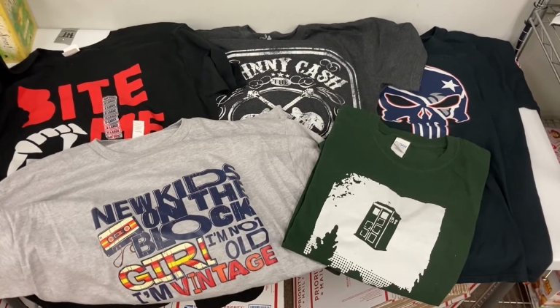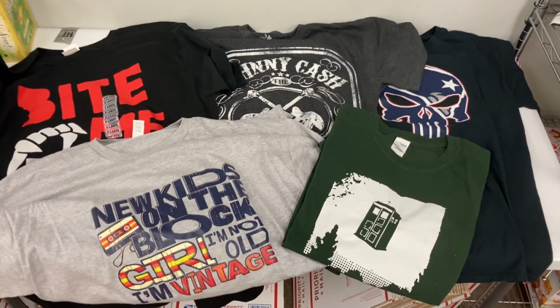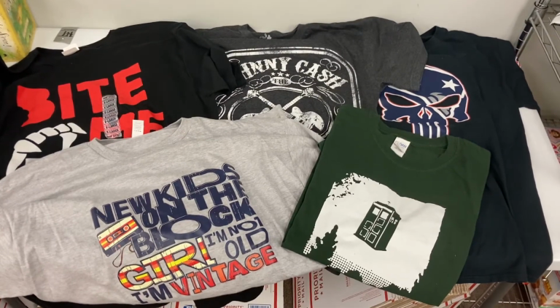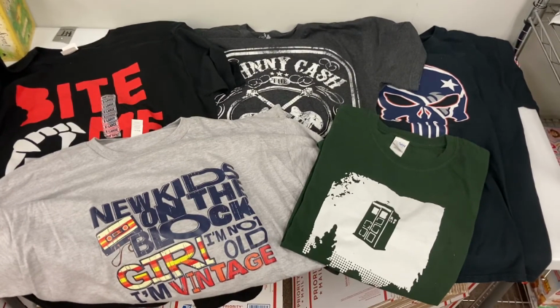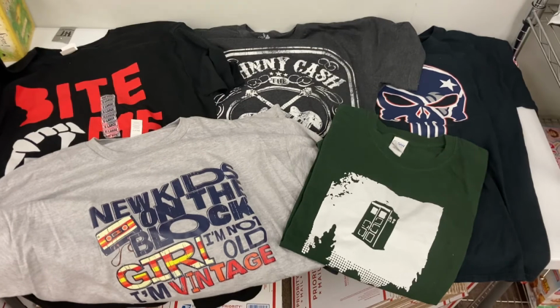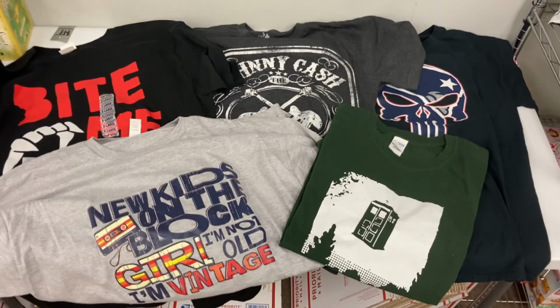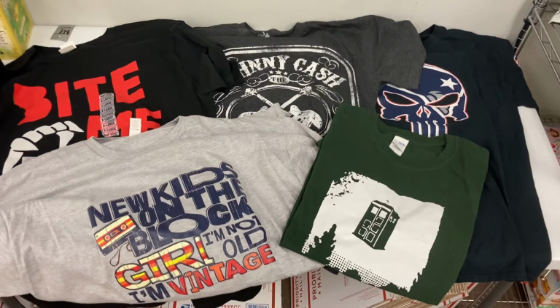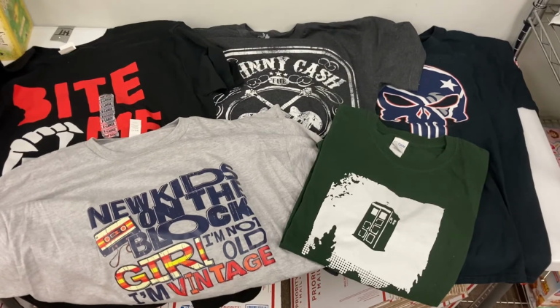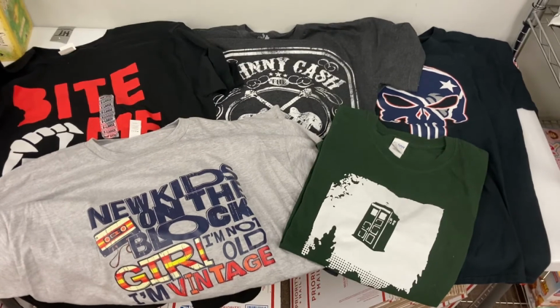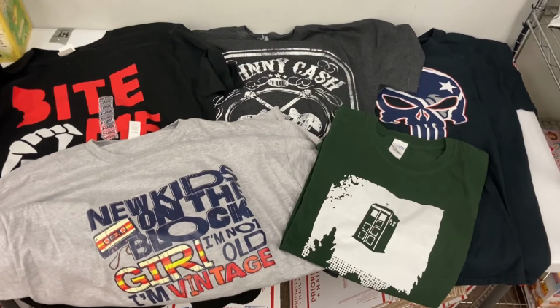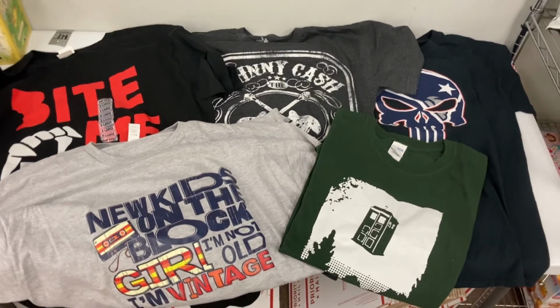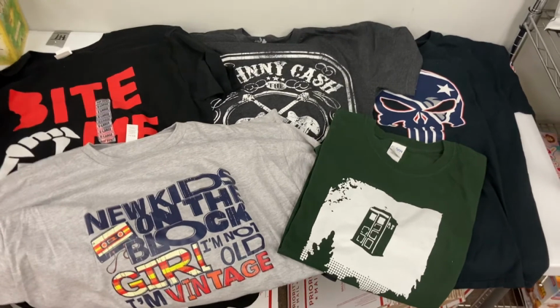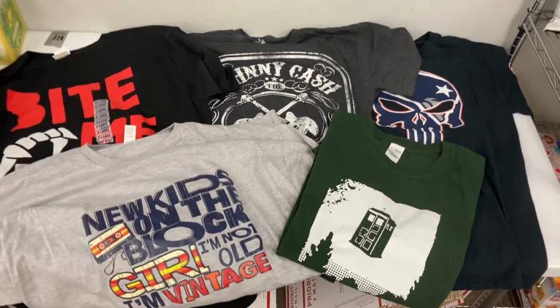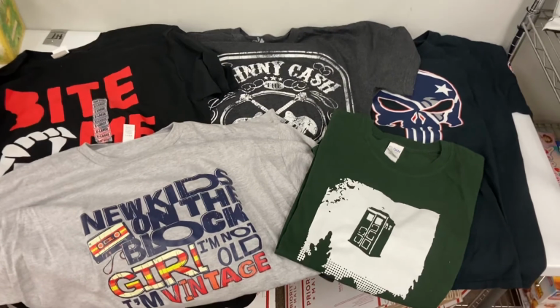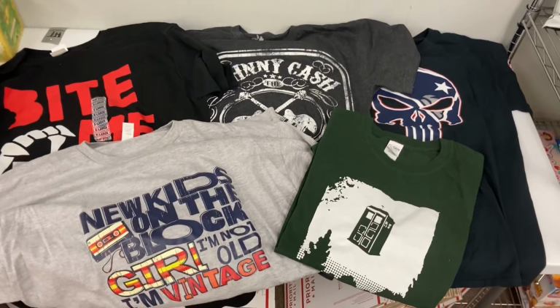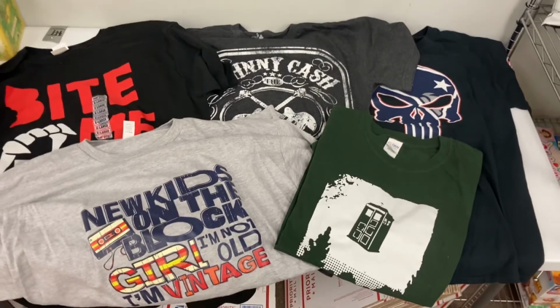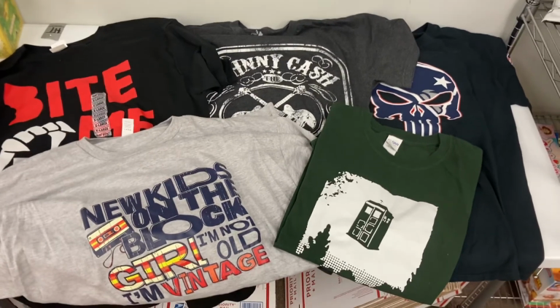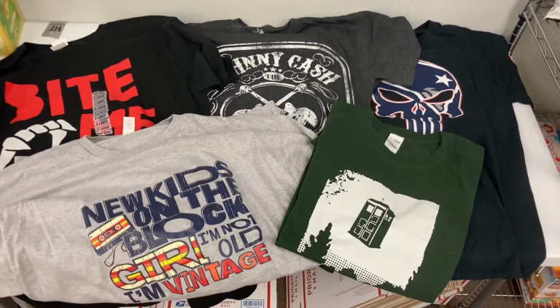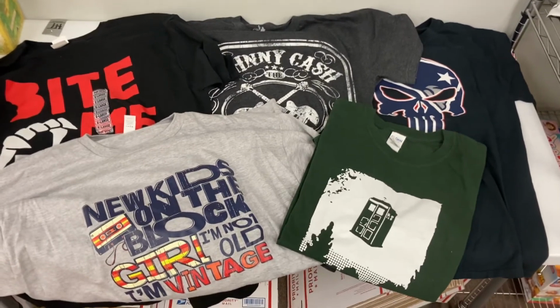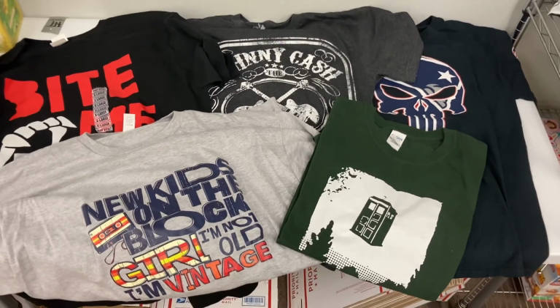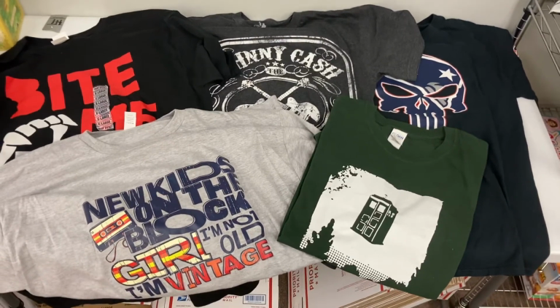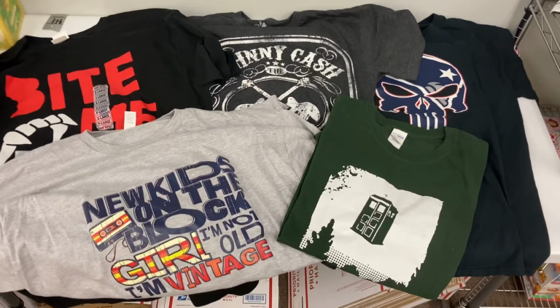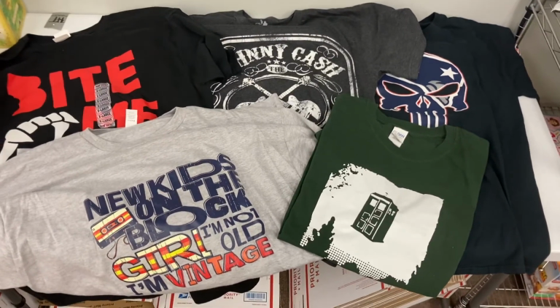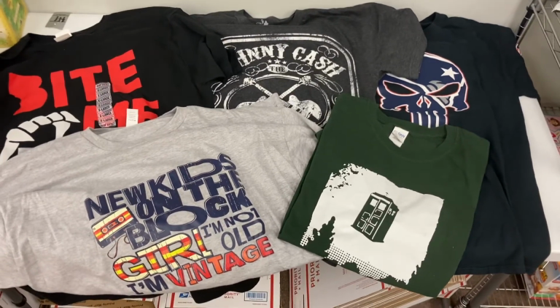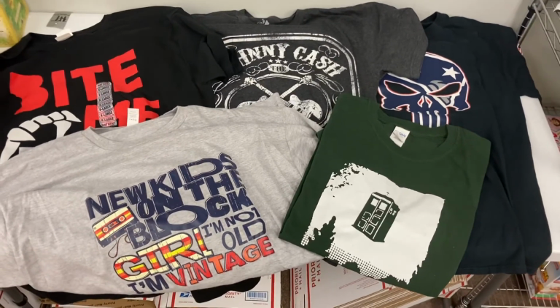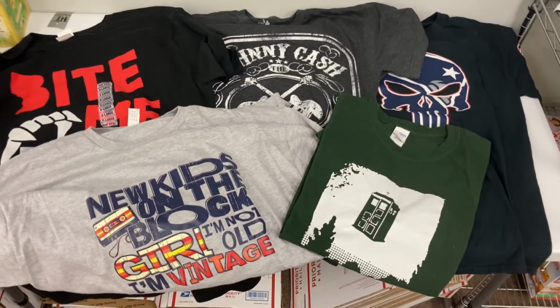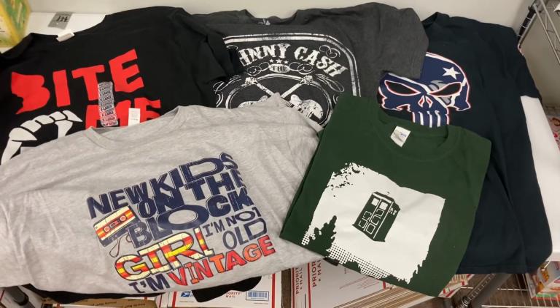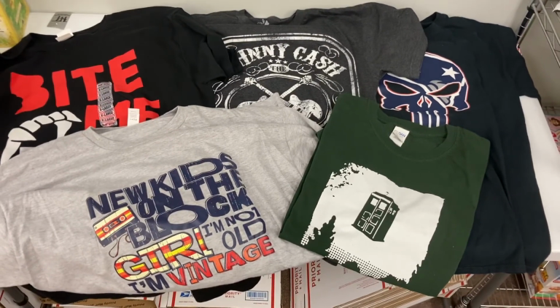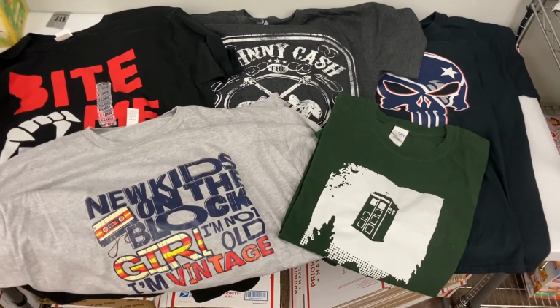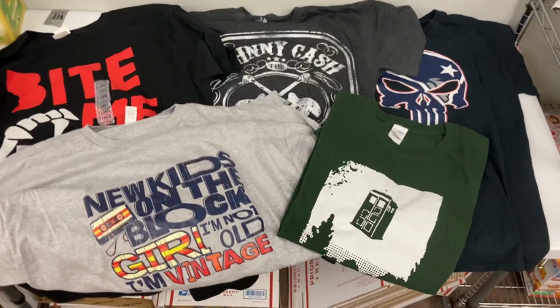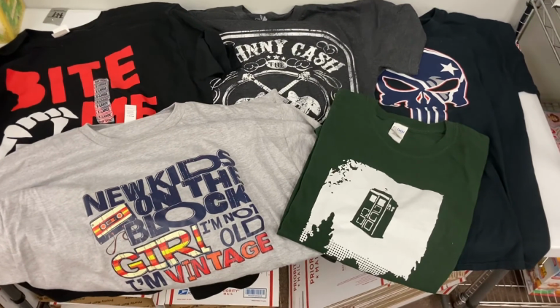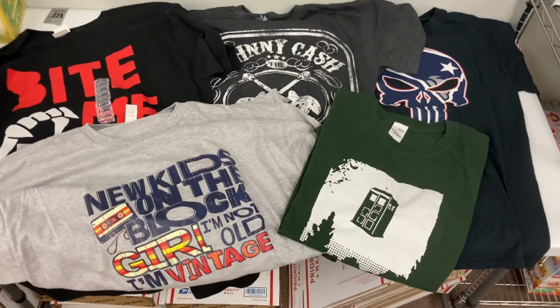Another really easy and awesome item if you're looking to get into thrifting is t-shirts. These are five t-shirts that we sold over the weekend, and they're all pretty amazing.